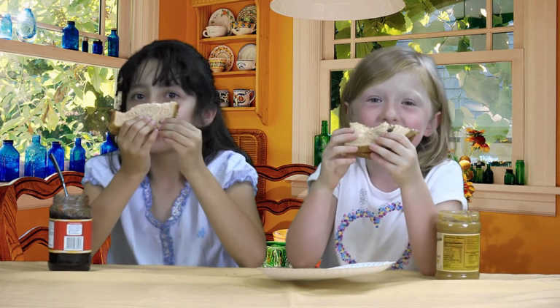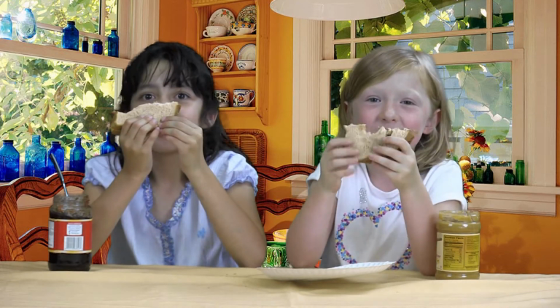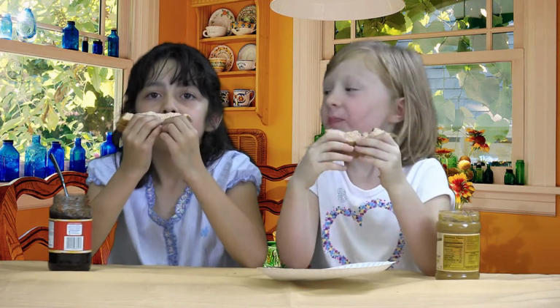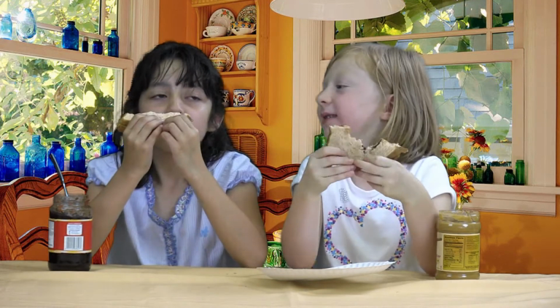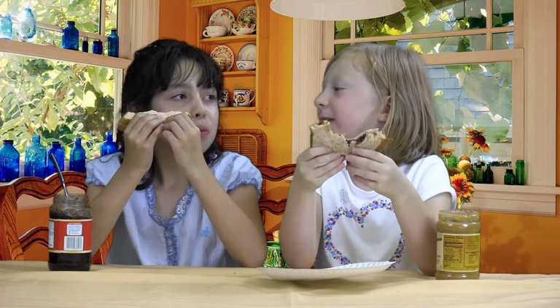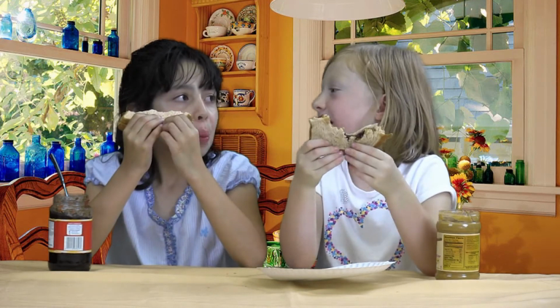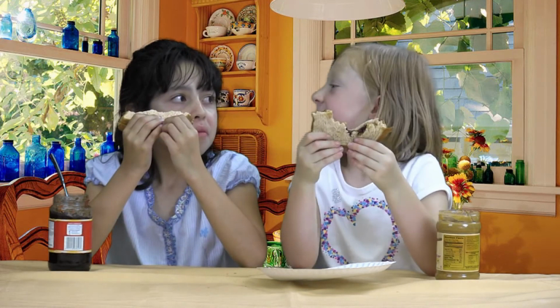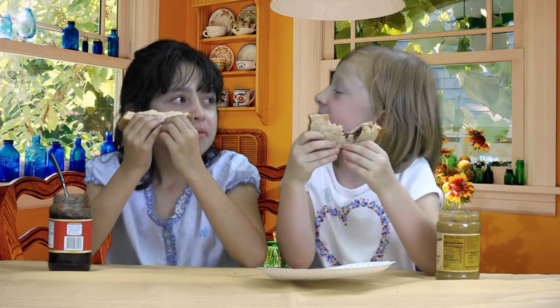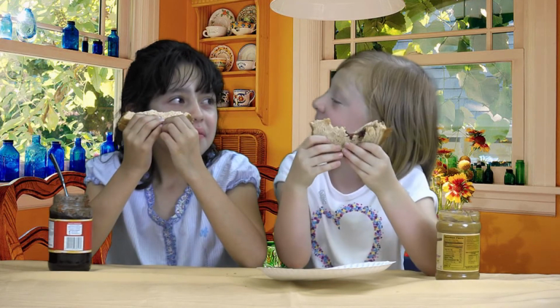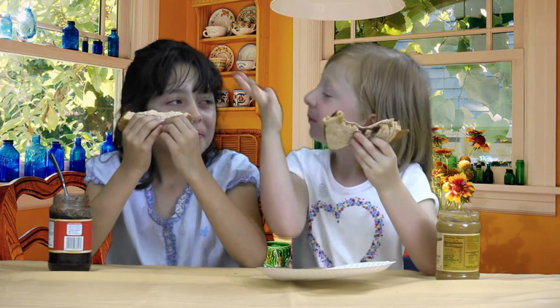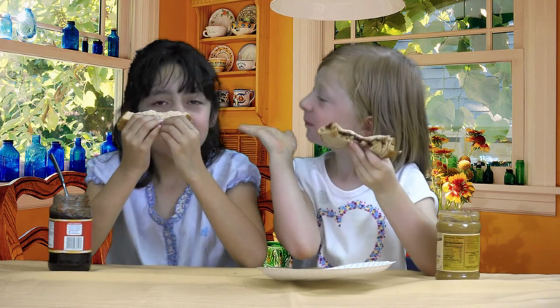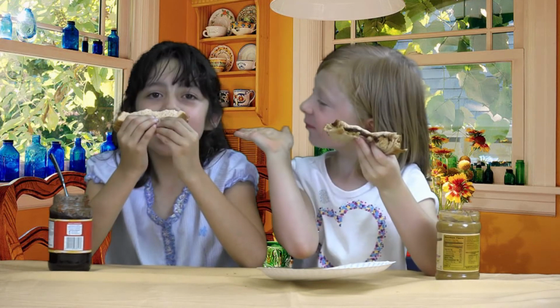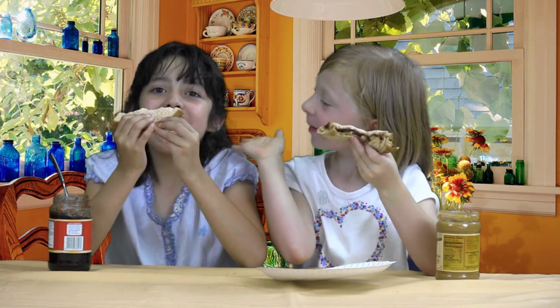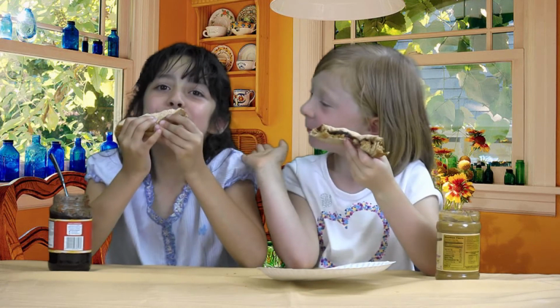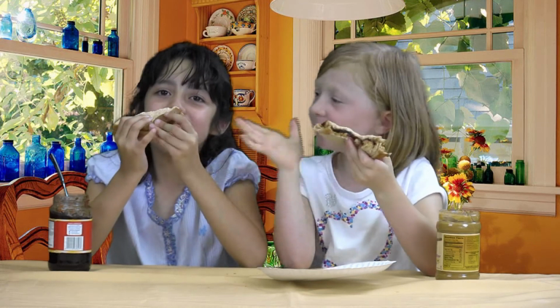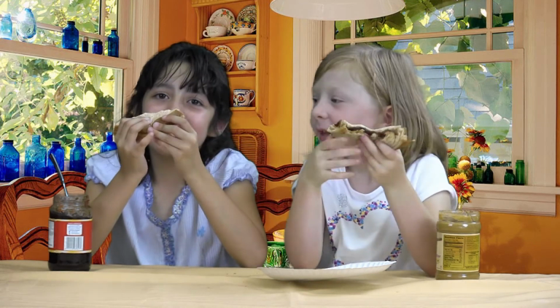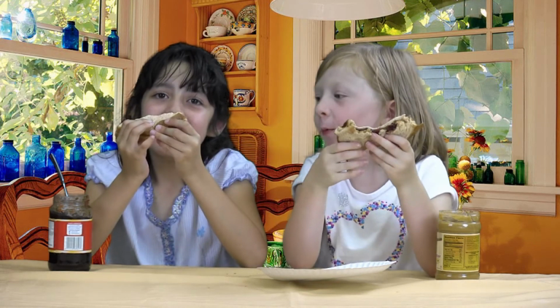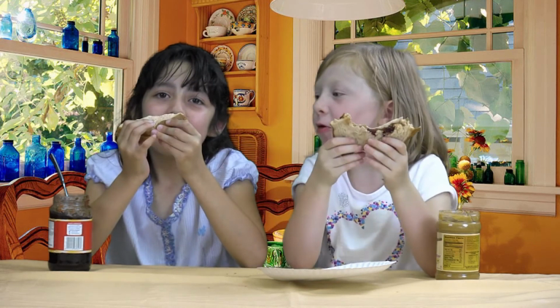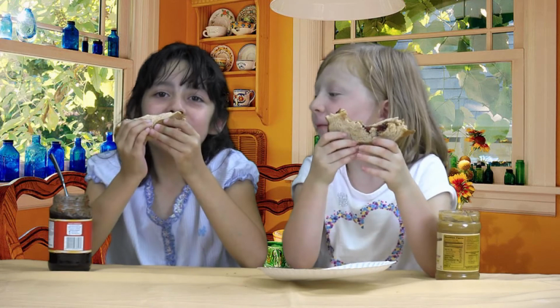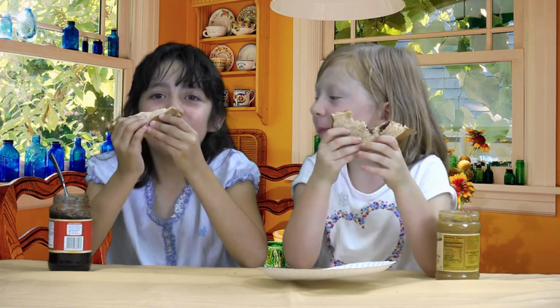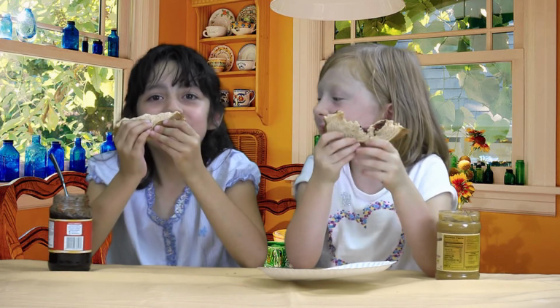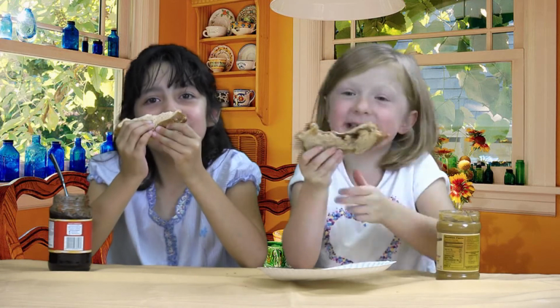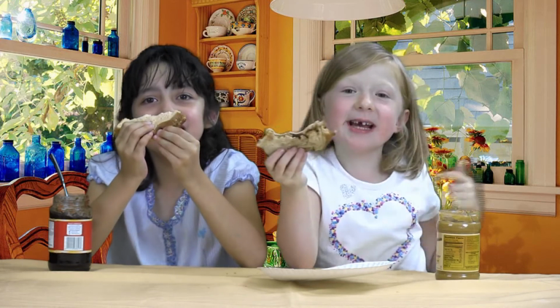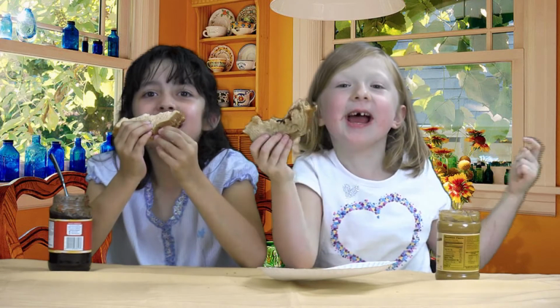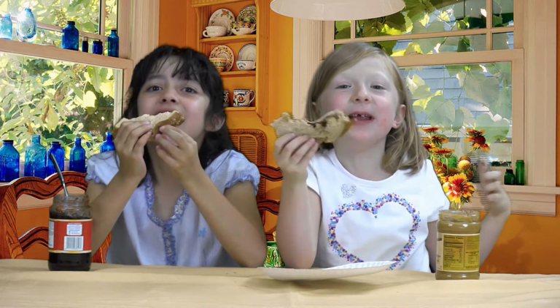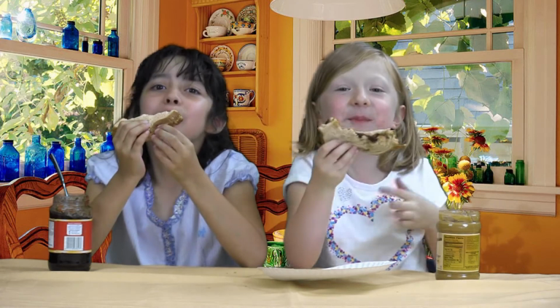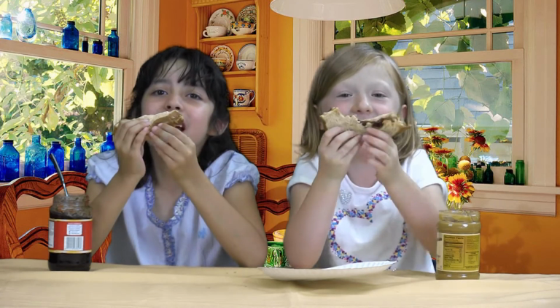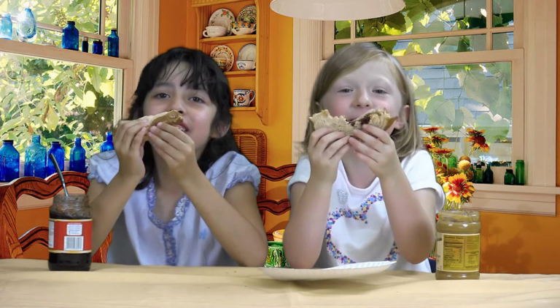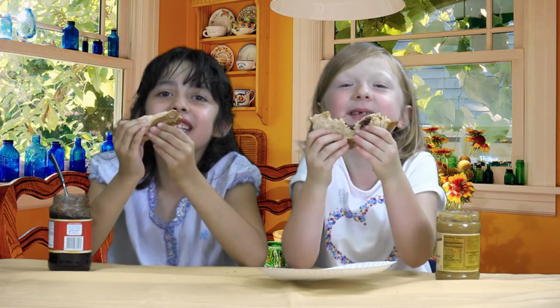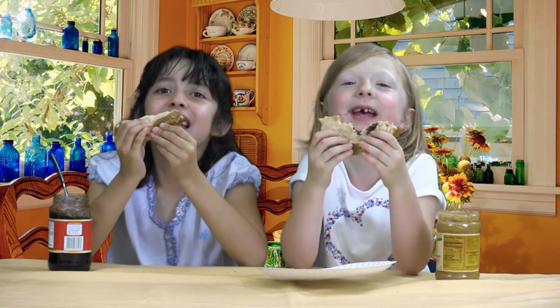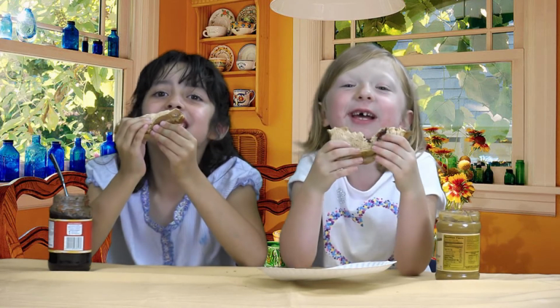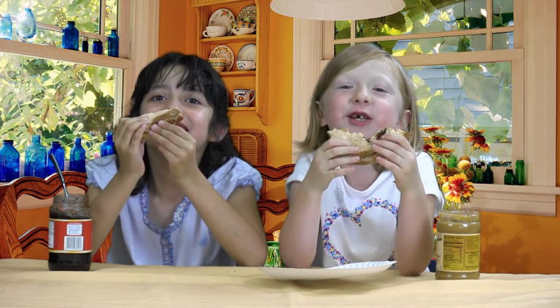This has been Cece and Mary reporting from Cece and Mary's kitchen.